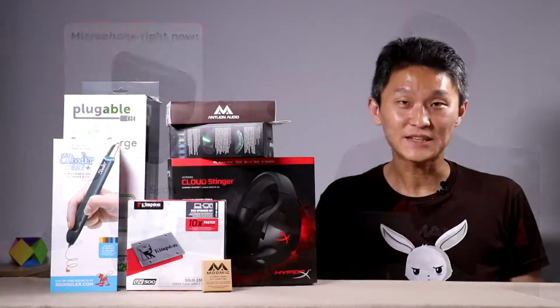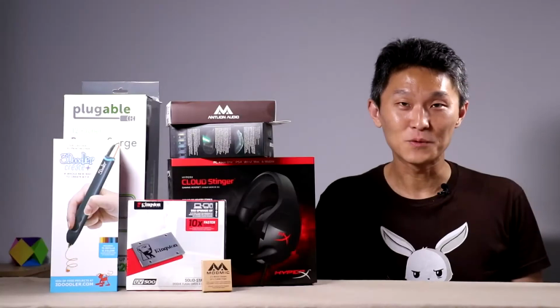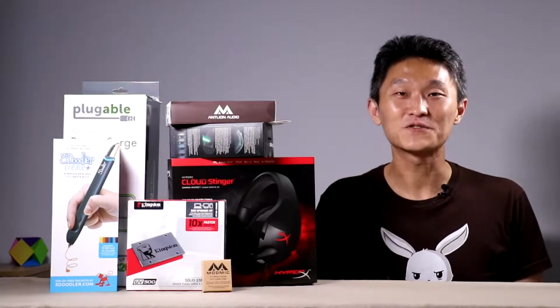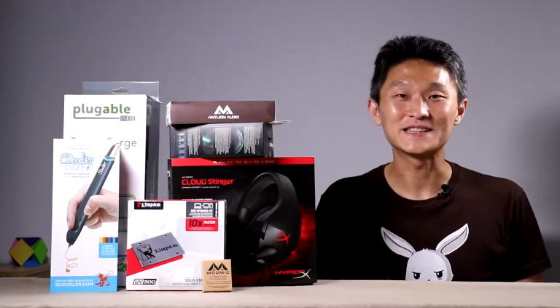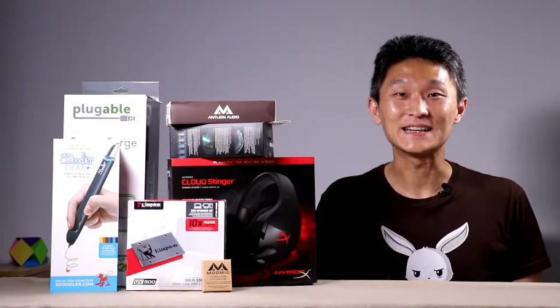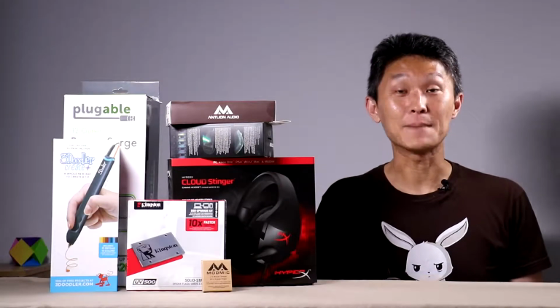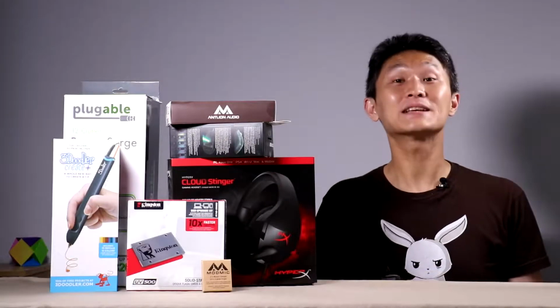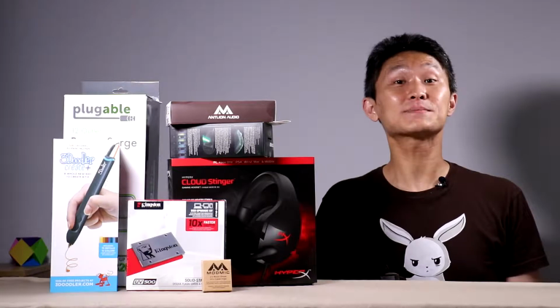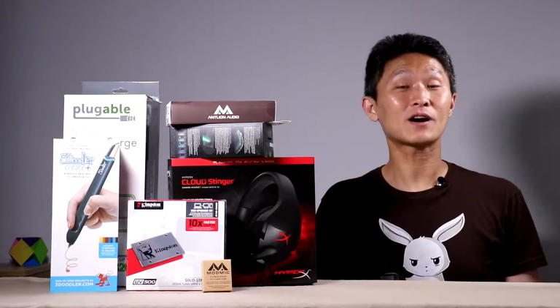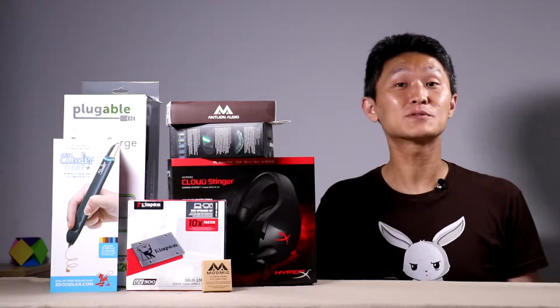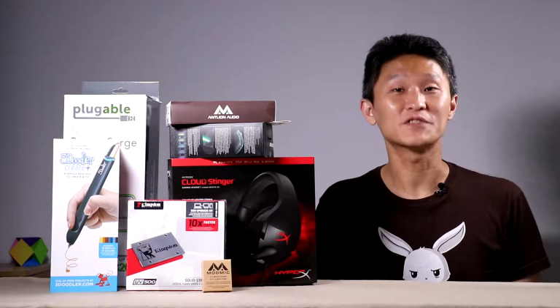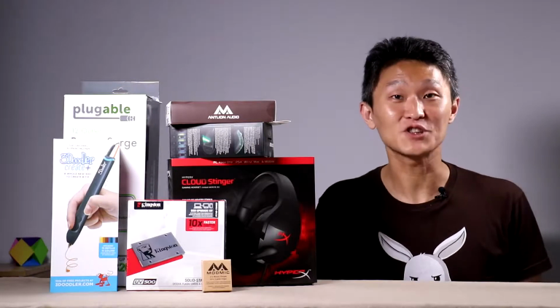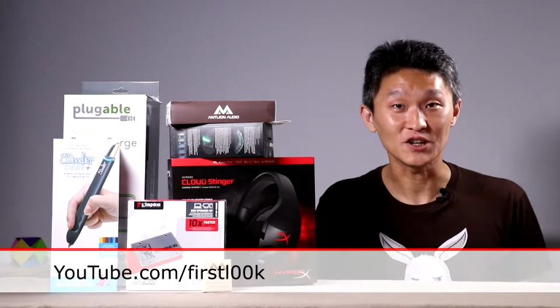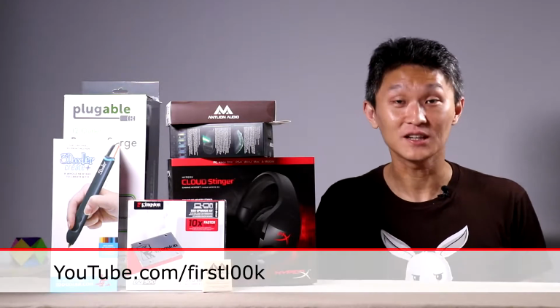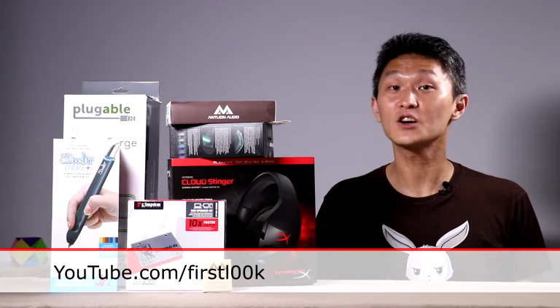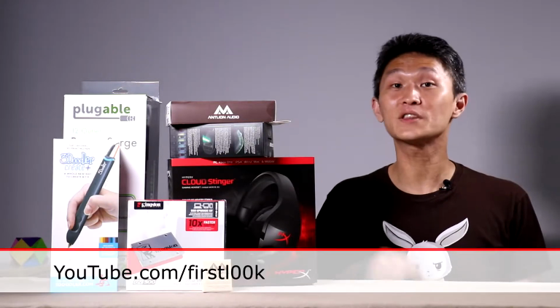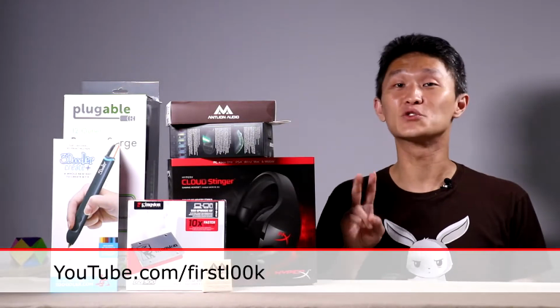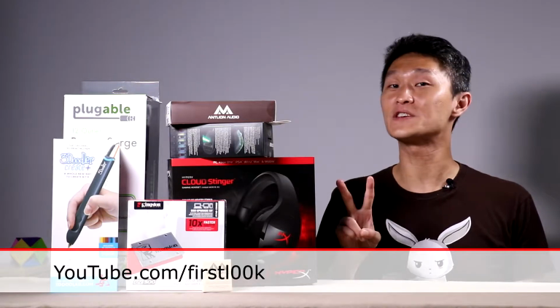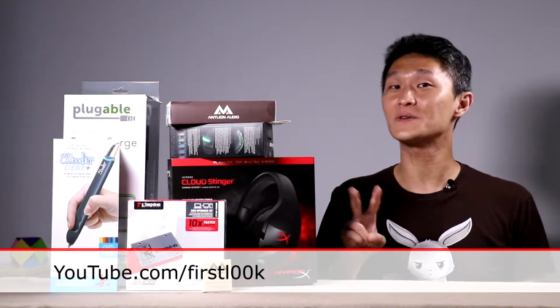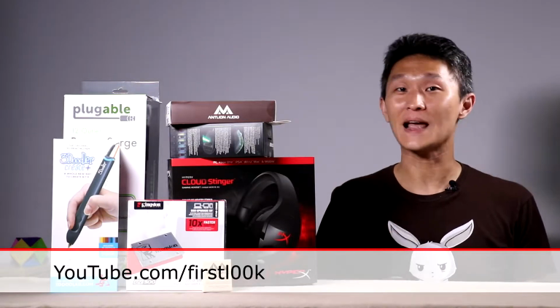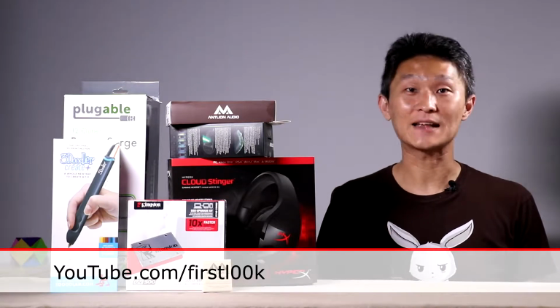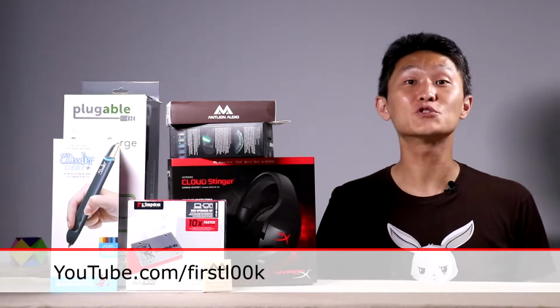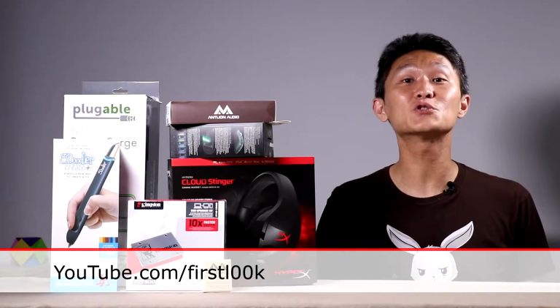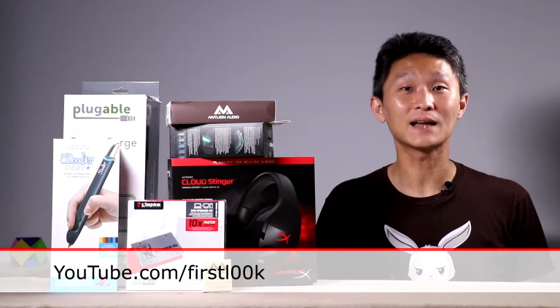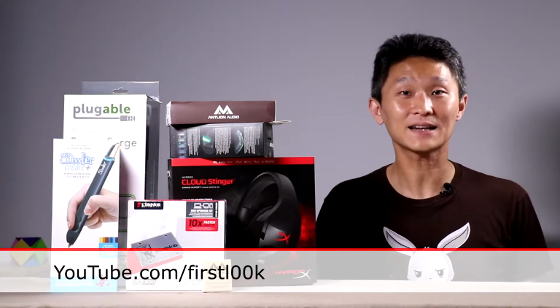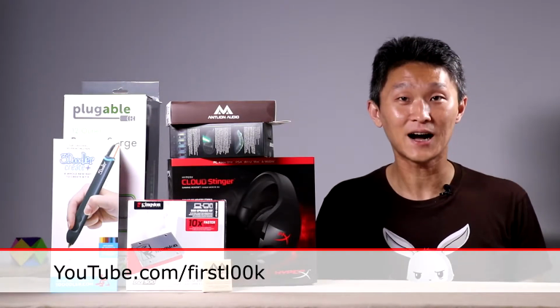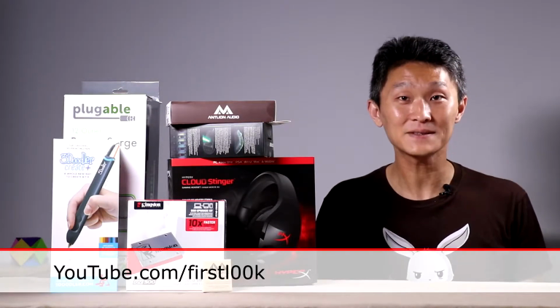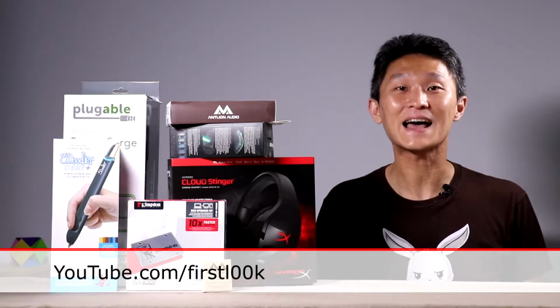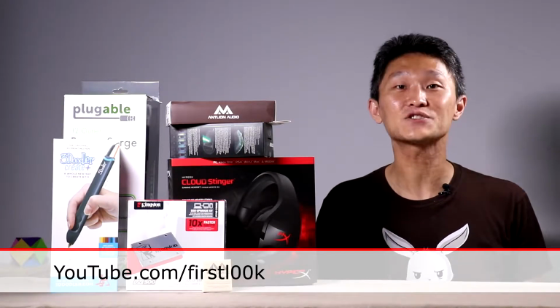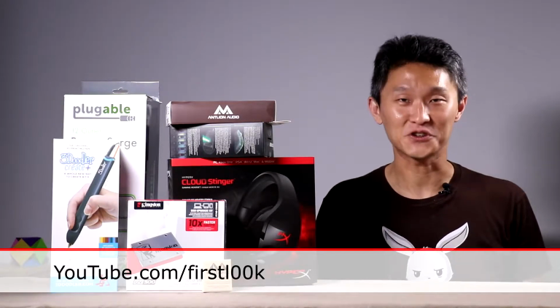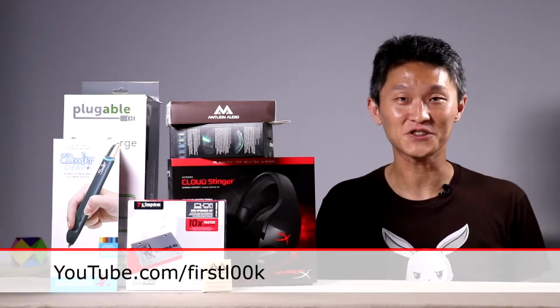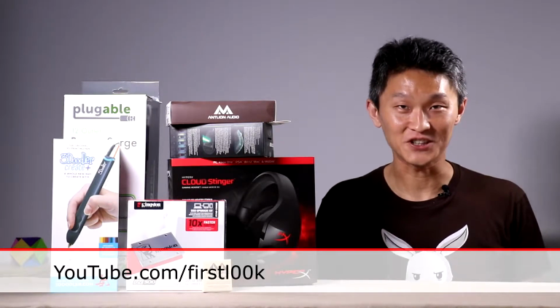Thanks so much for visiting, and please subscribe to First Look — Look with two zeros — at youtube.com/firstlook.